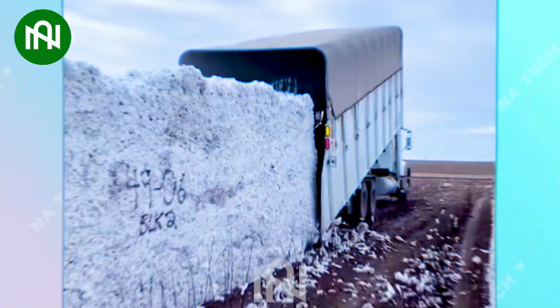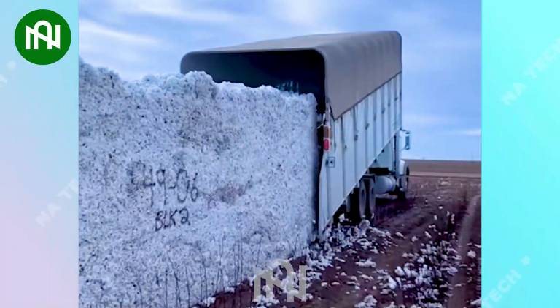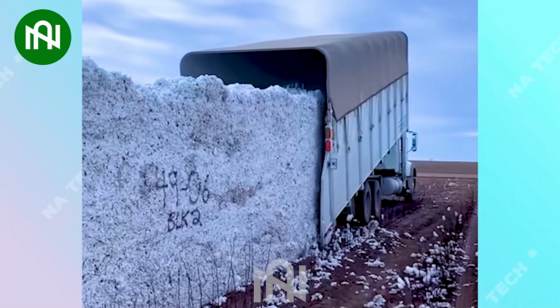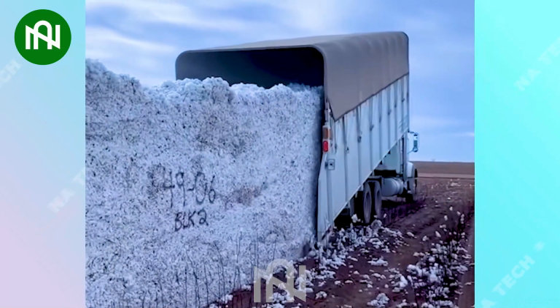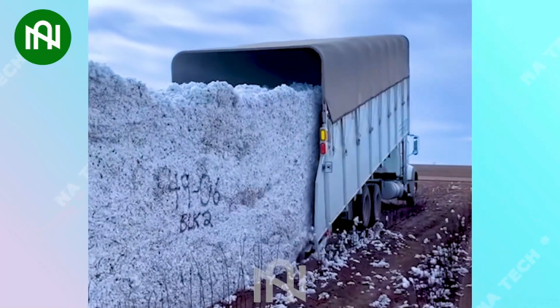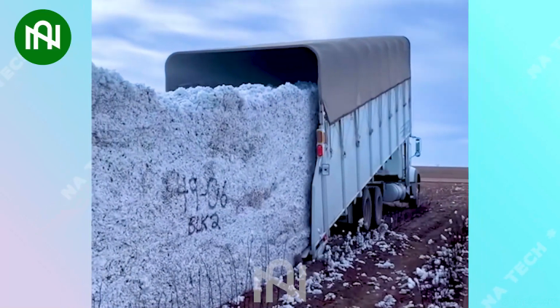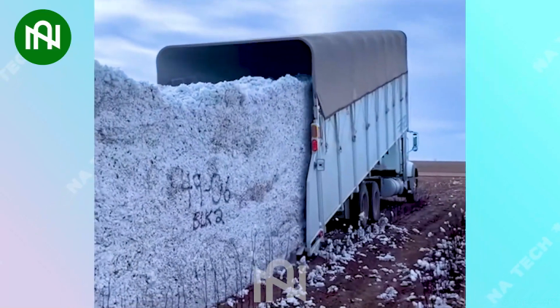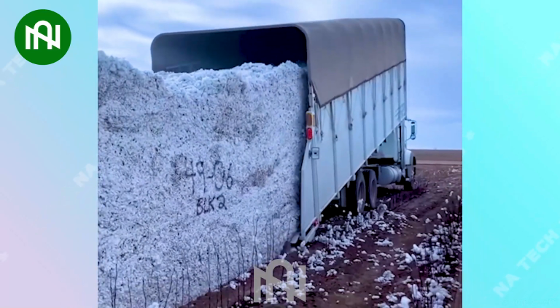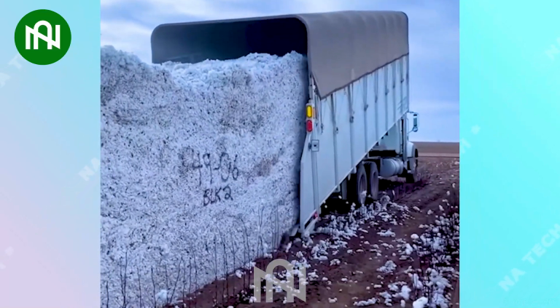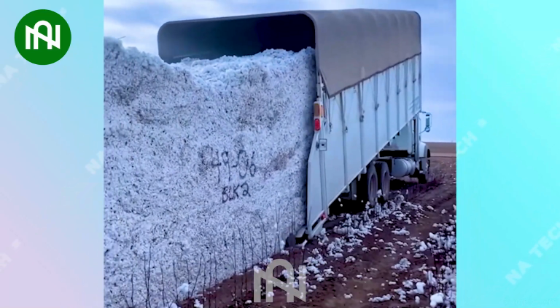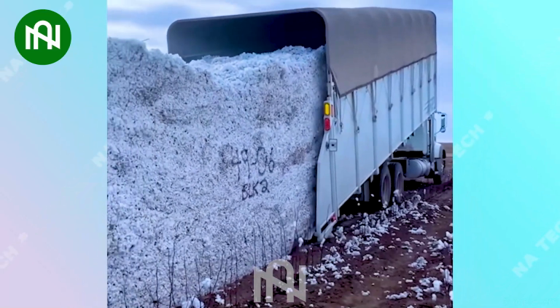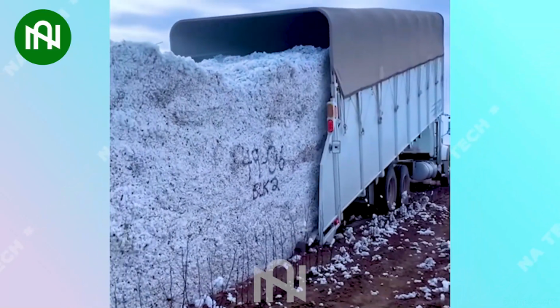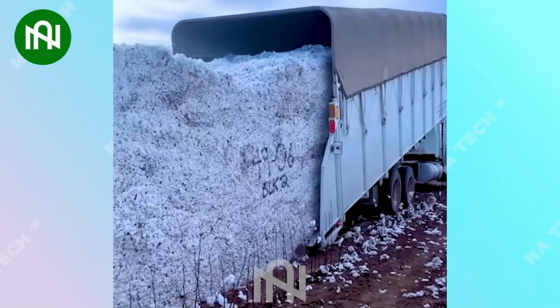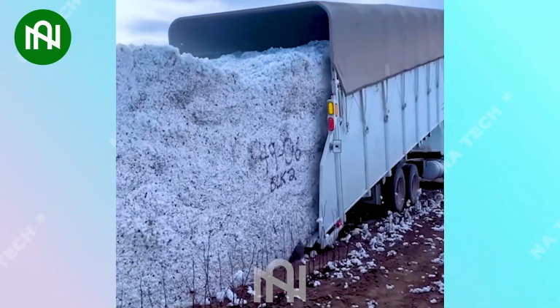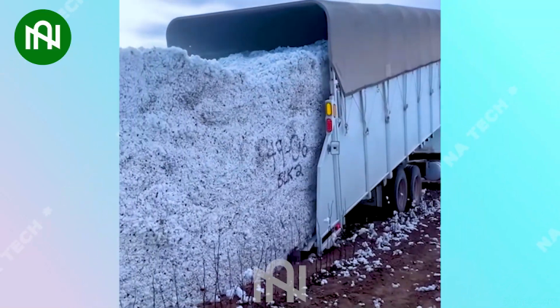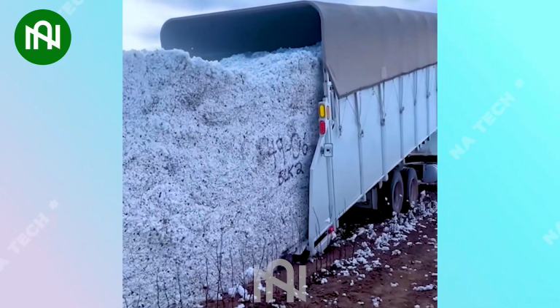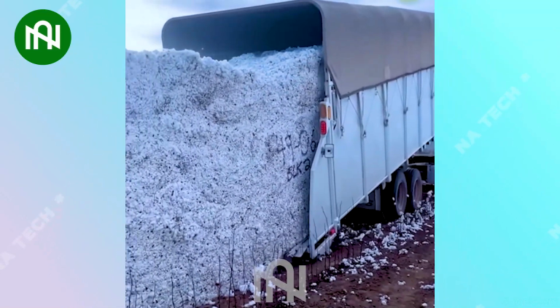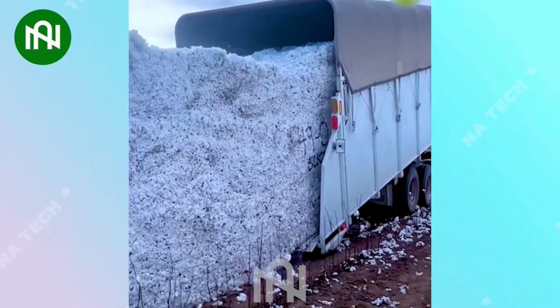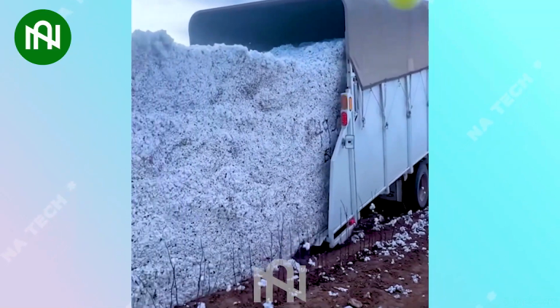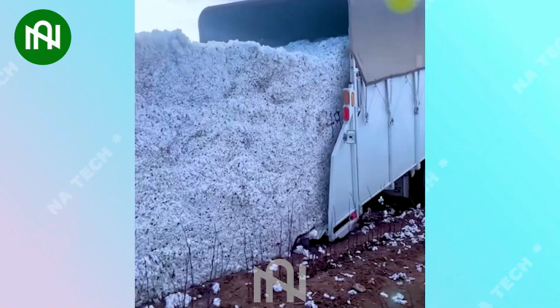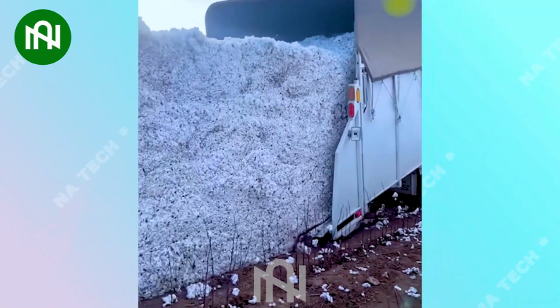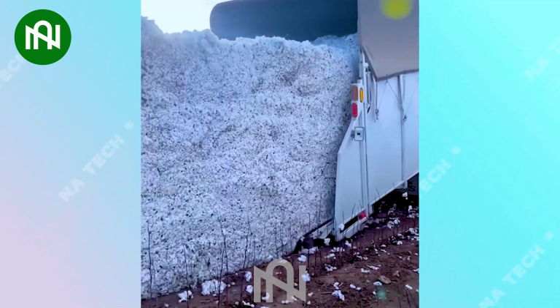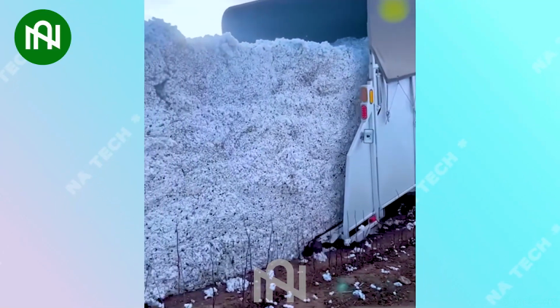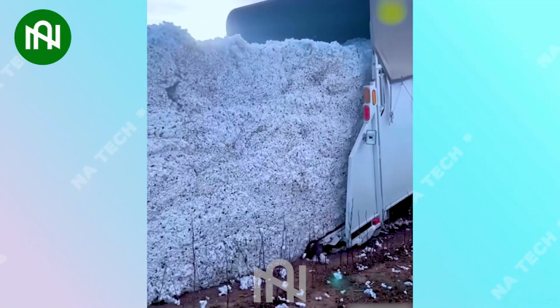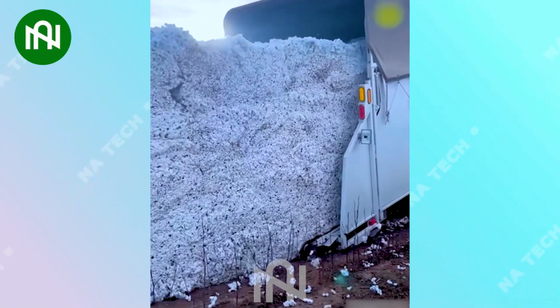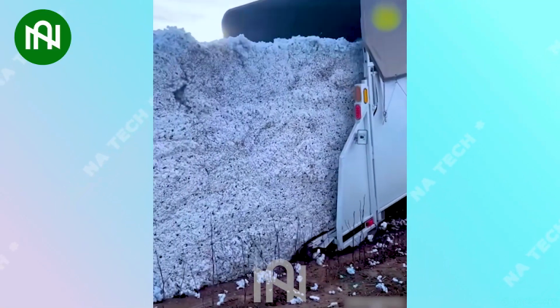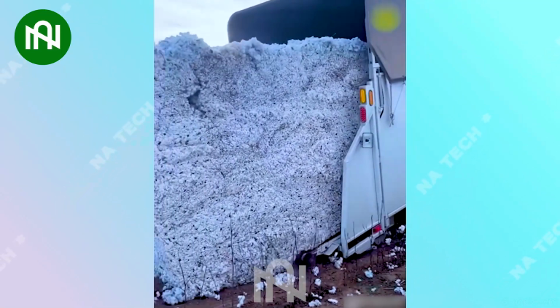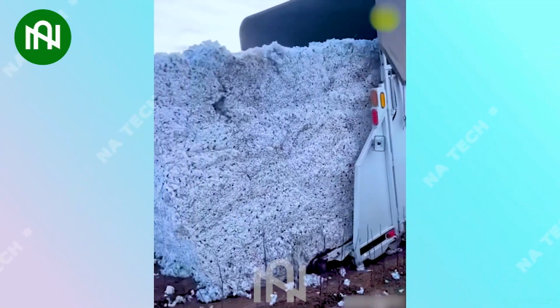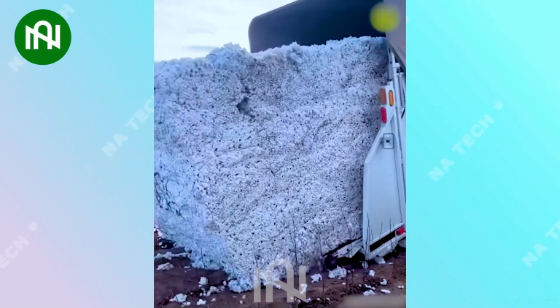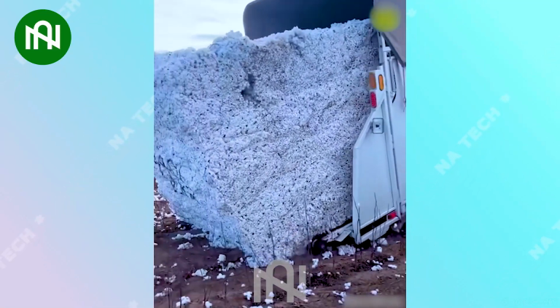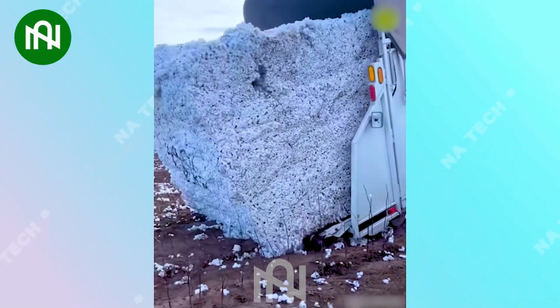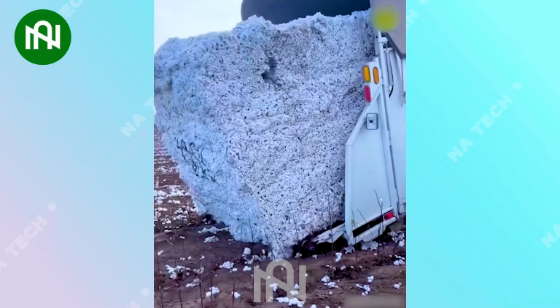This truck is like a cotton collector, loading freshly harvested bales into its cargo hold.